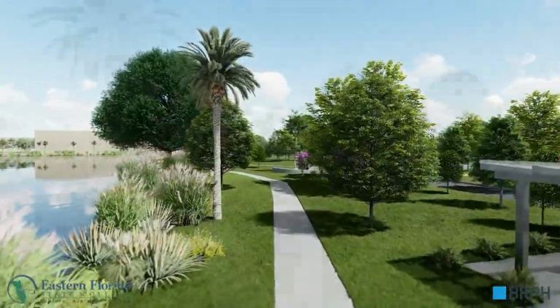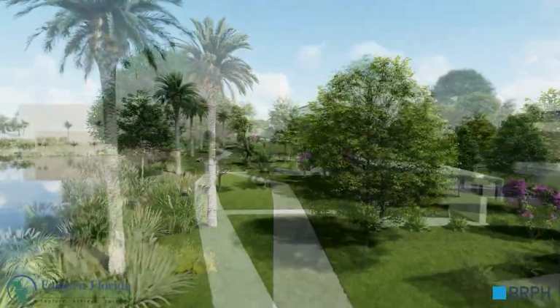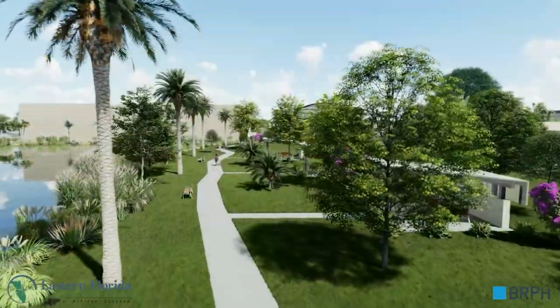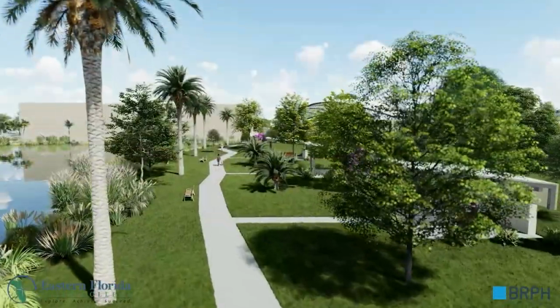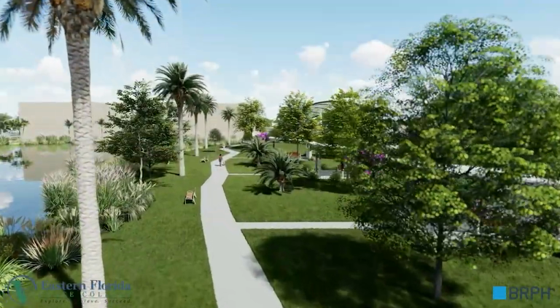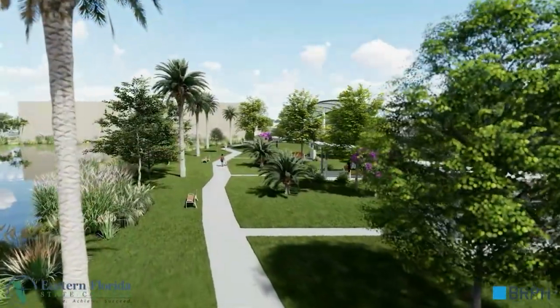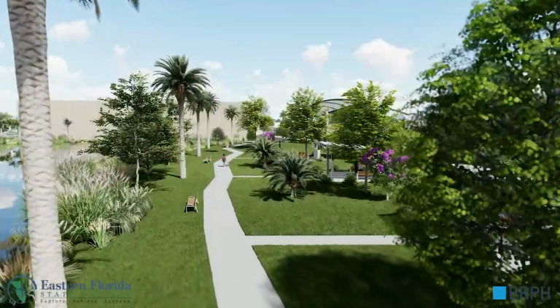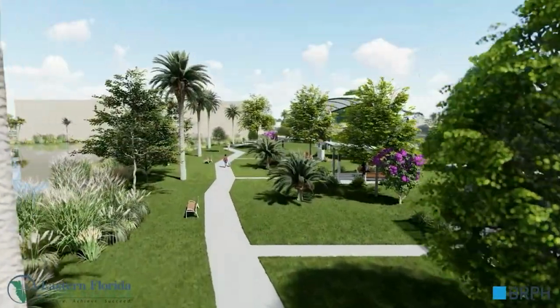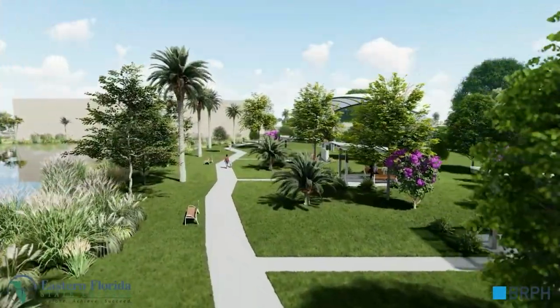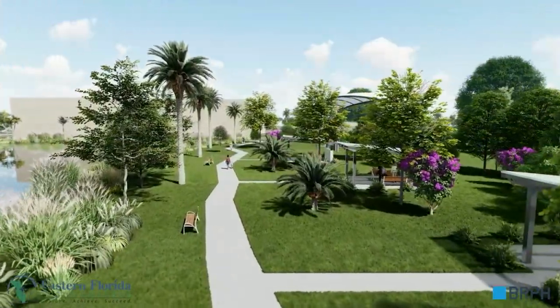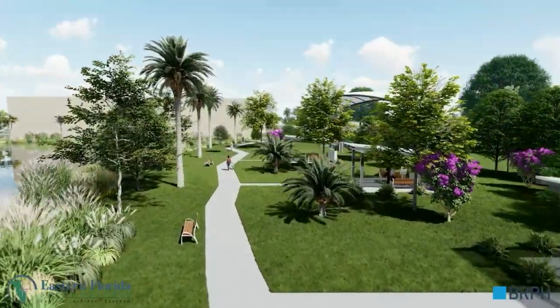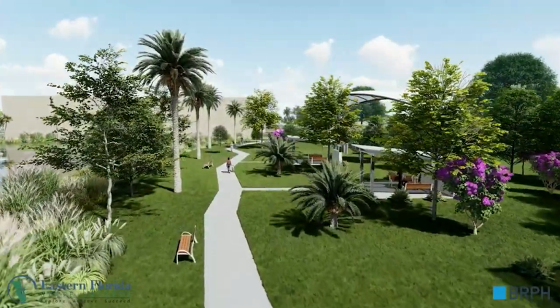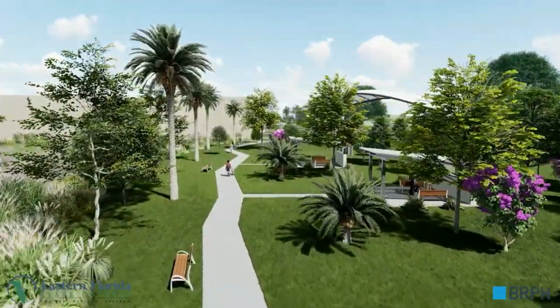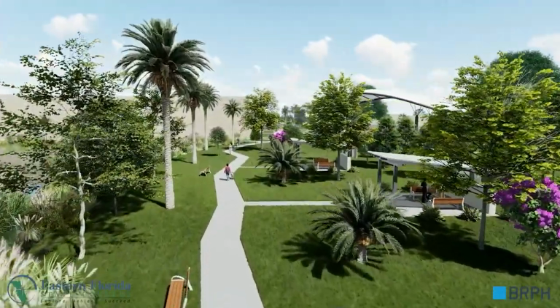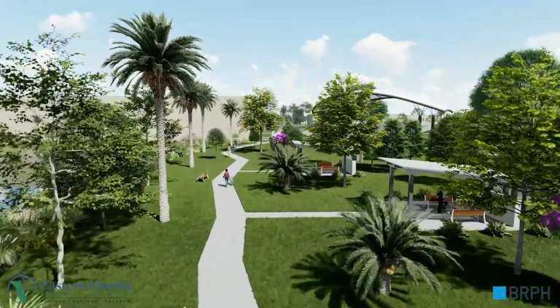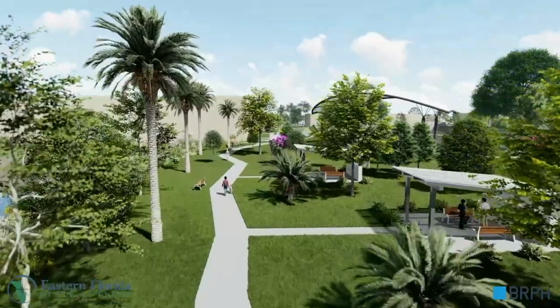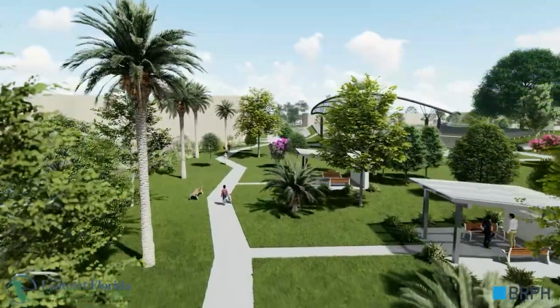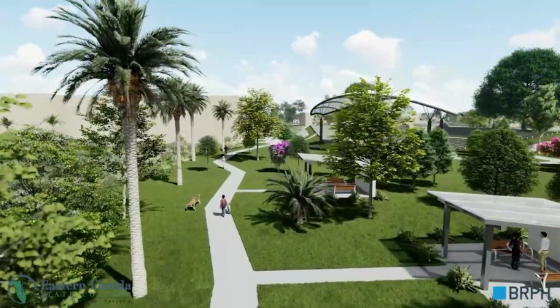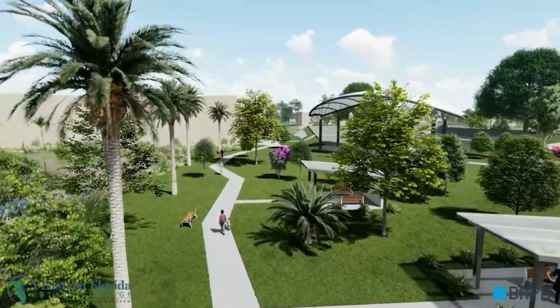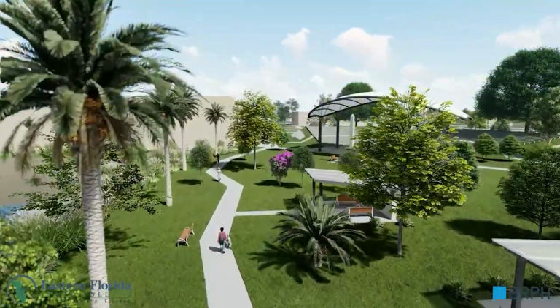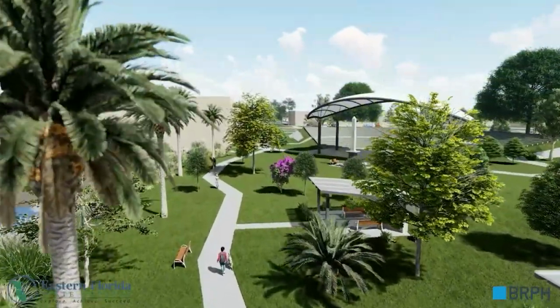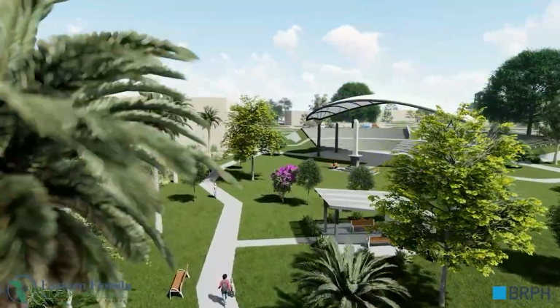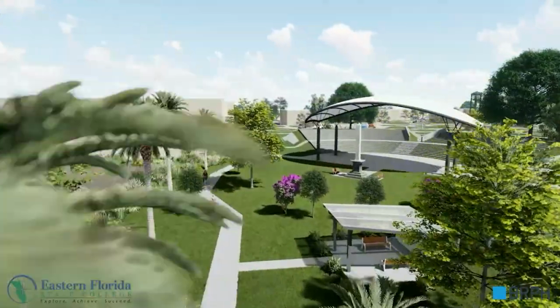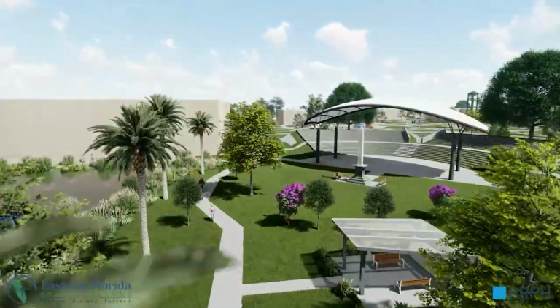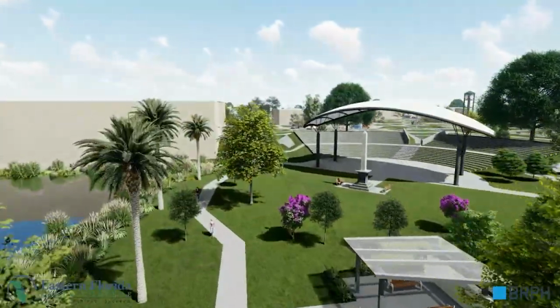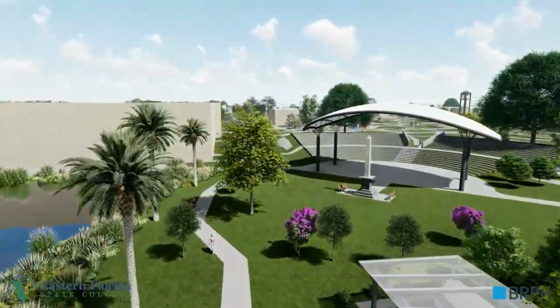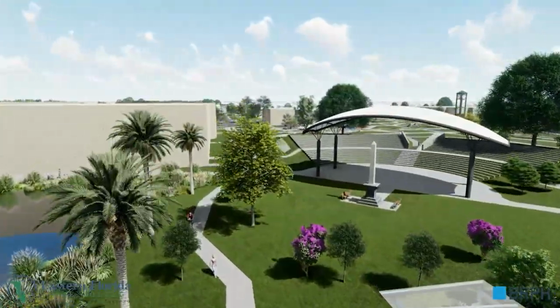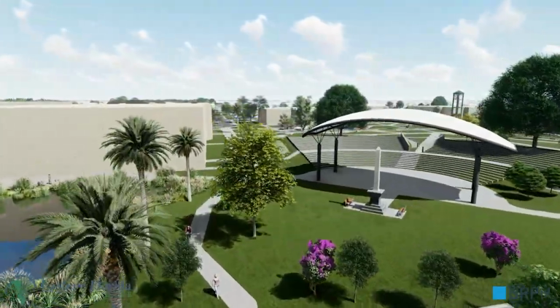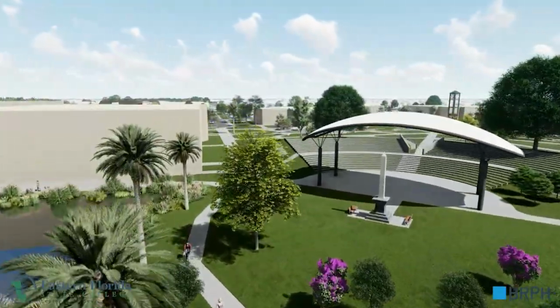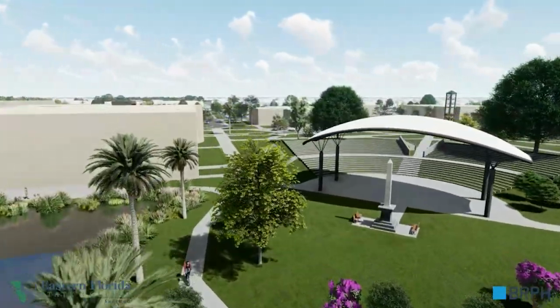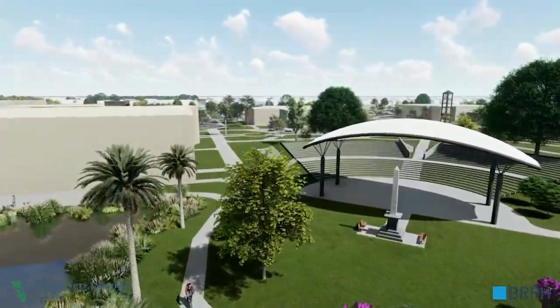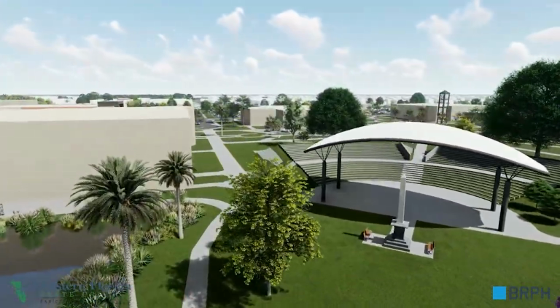Leaving the pathway, we find a revitalized amphitheater with a canopy covering the stage and upgraded seating.